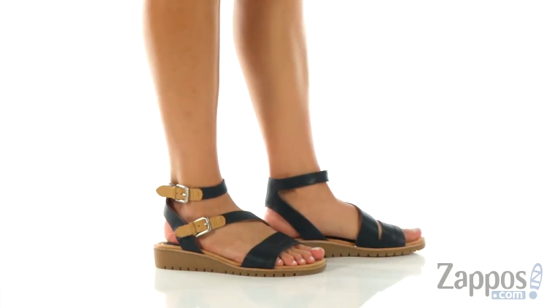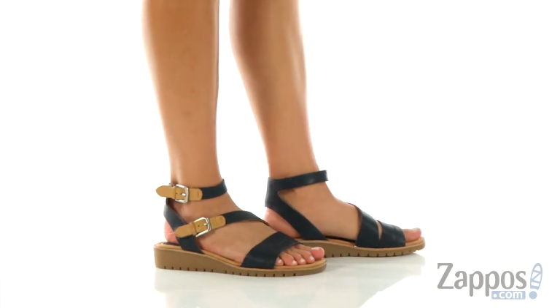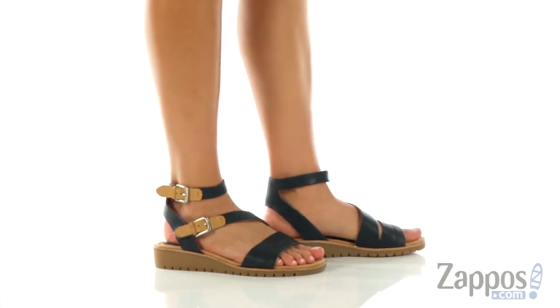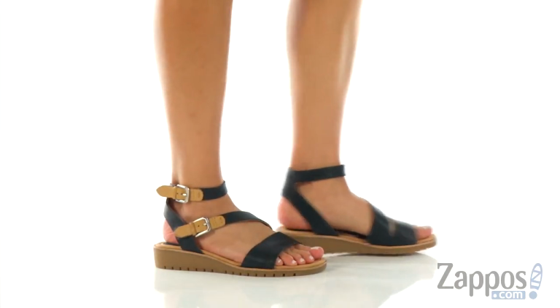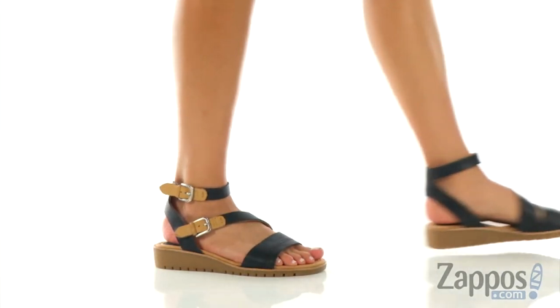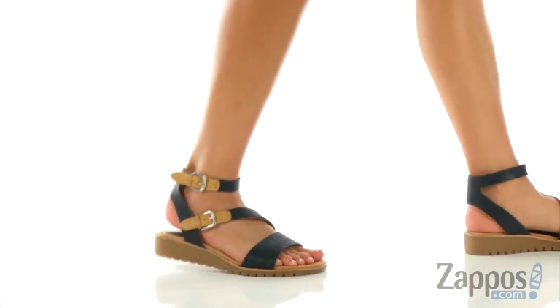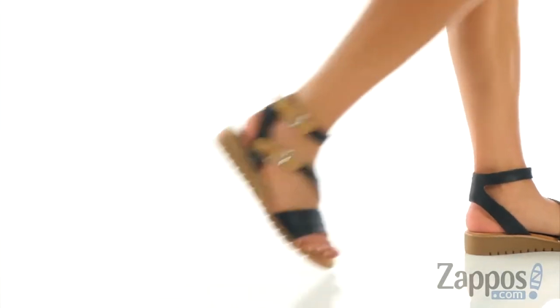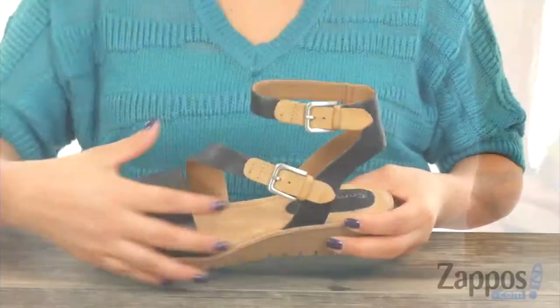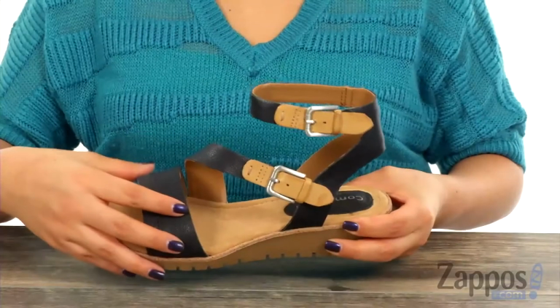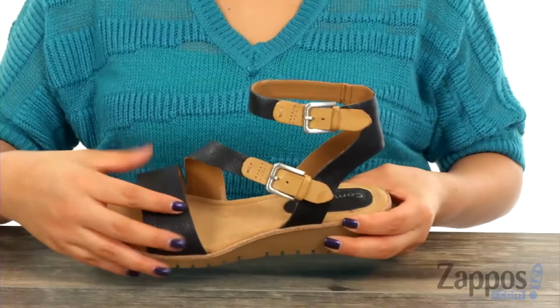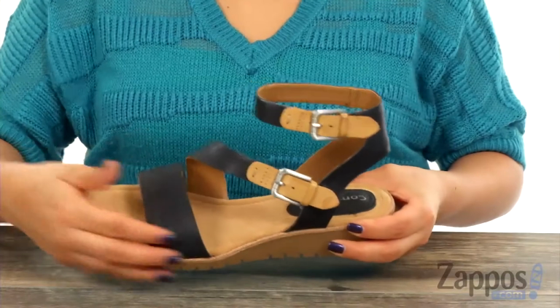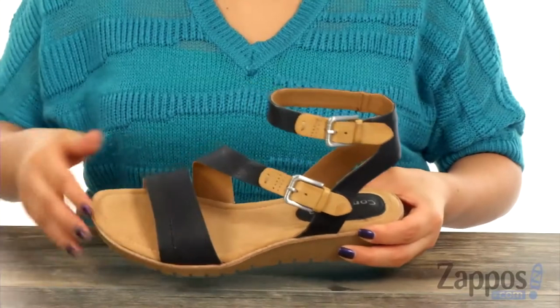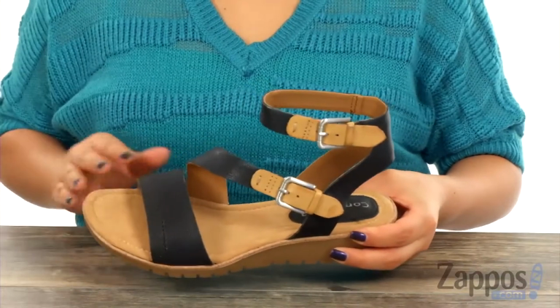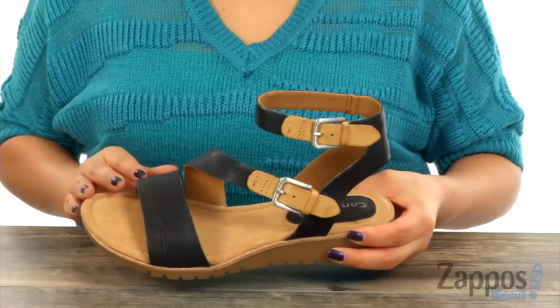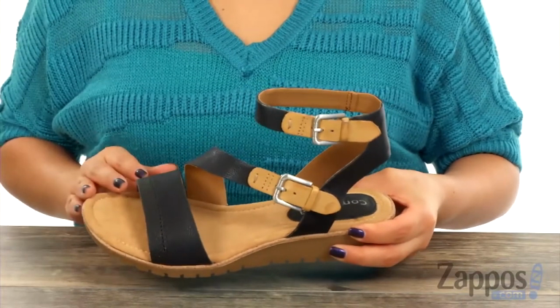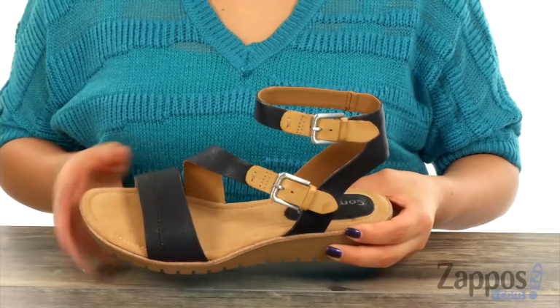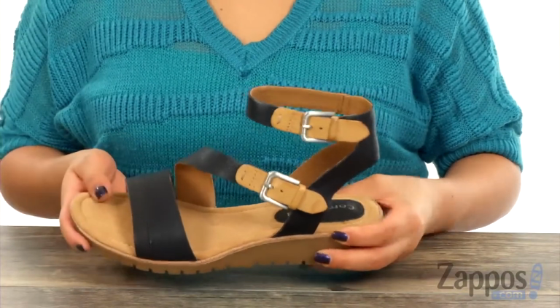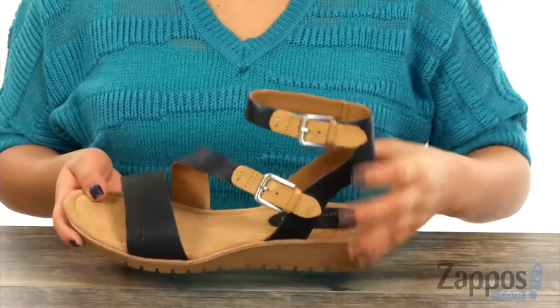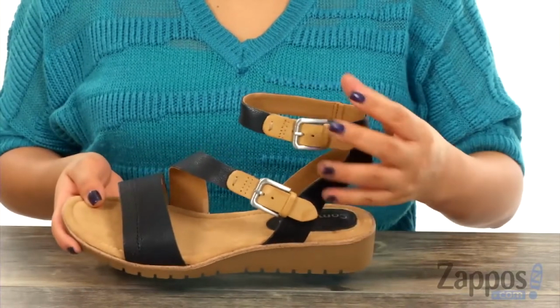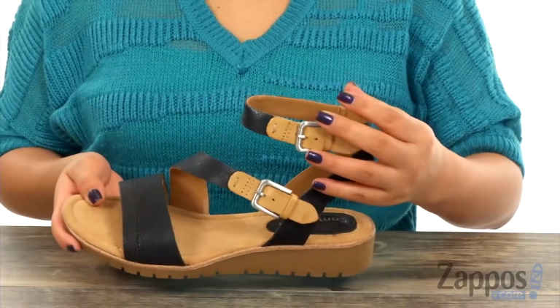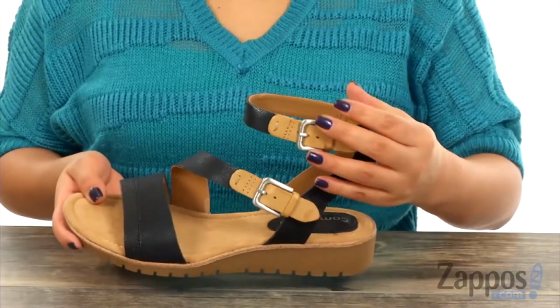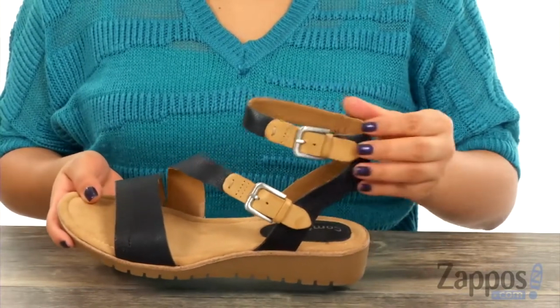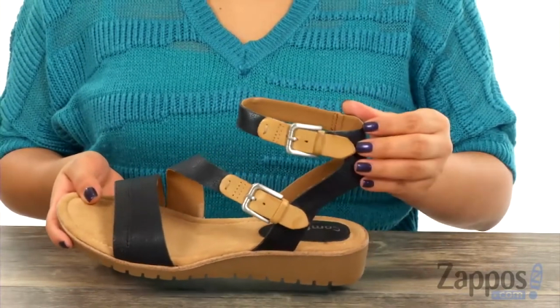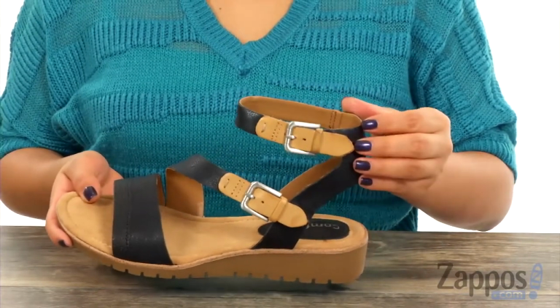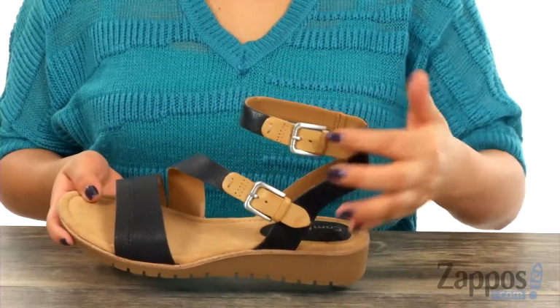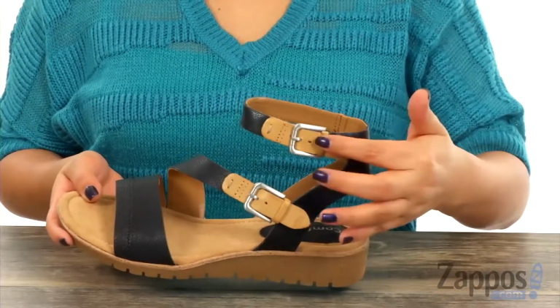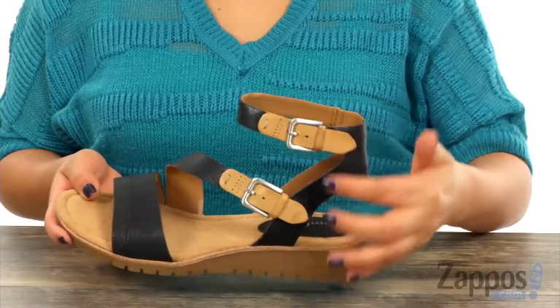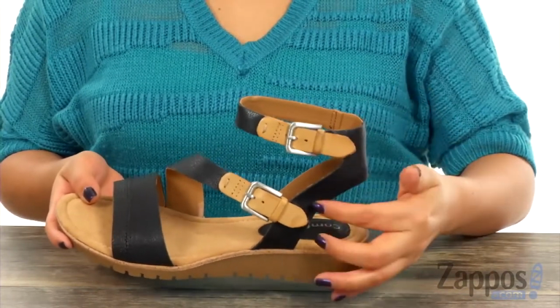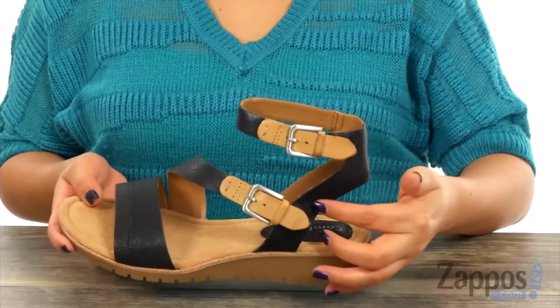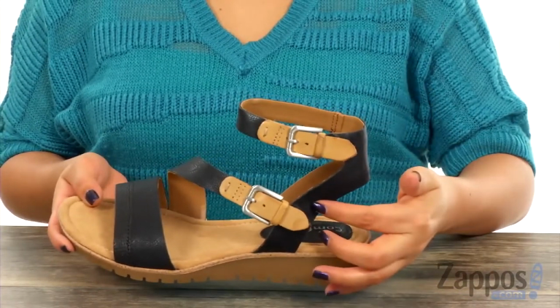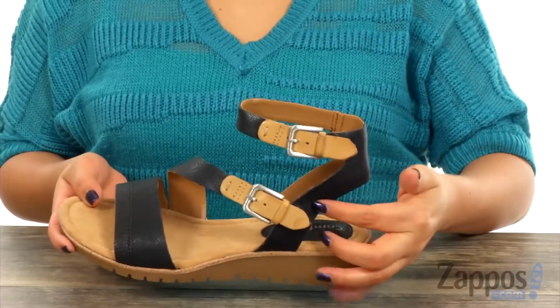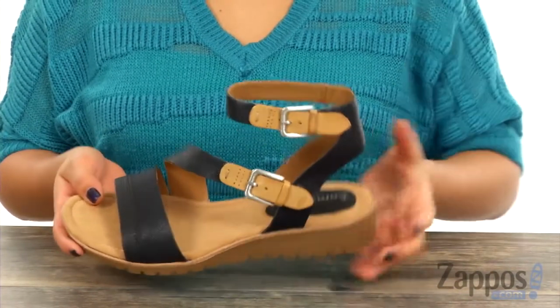They have a strappy tumbled leather upper with an open-toed design. There's a wrap-around ankle strap with two adjustable buckle closures.